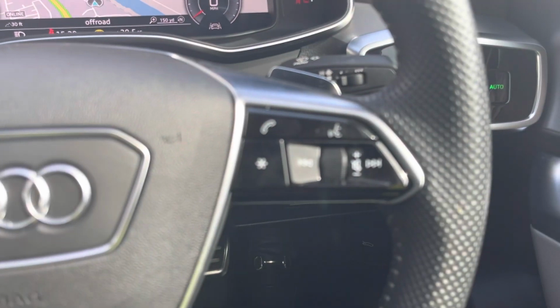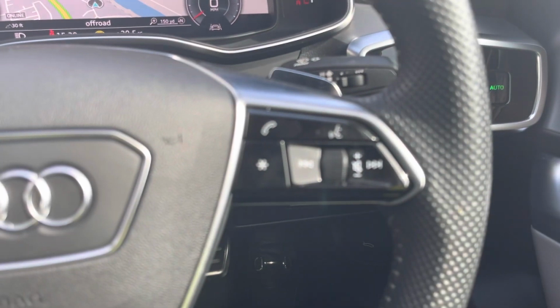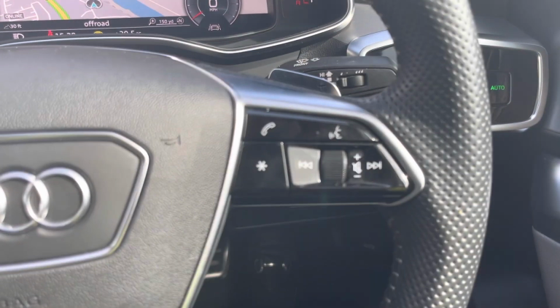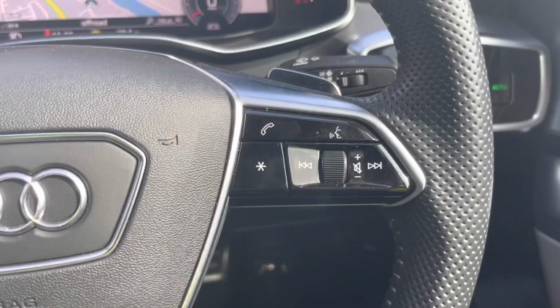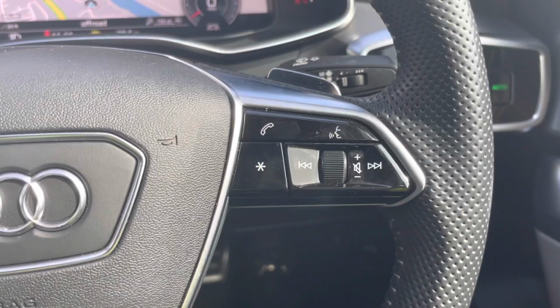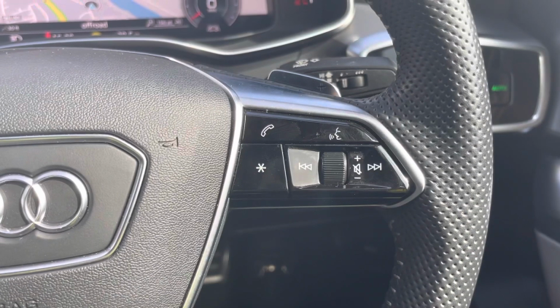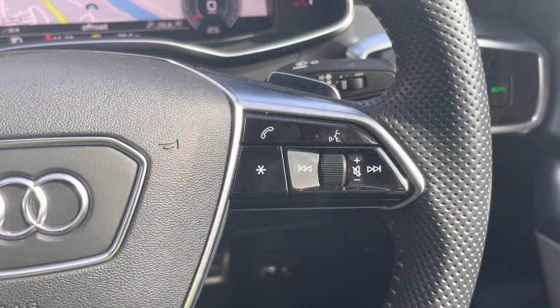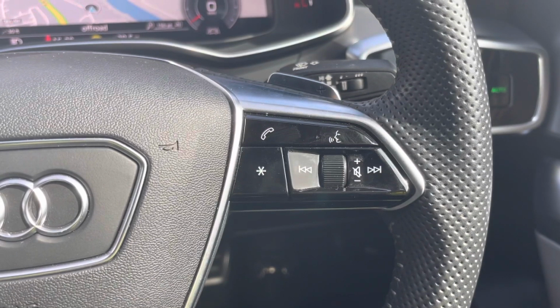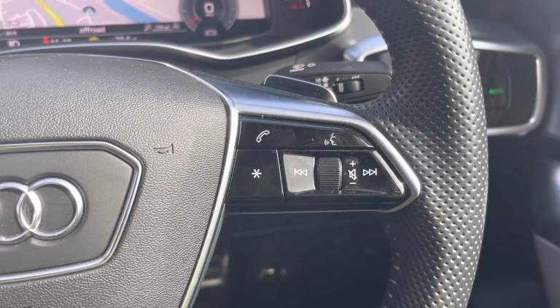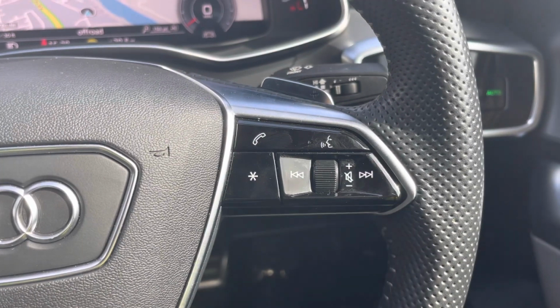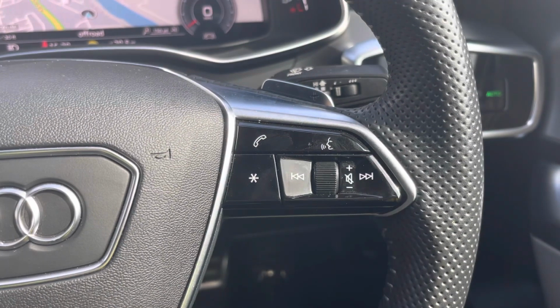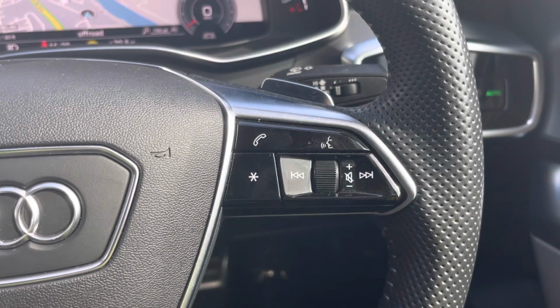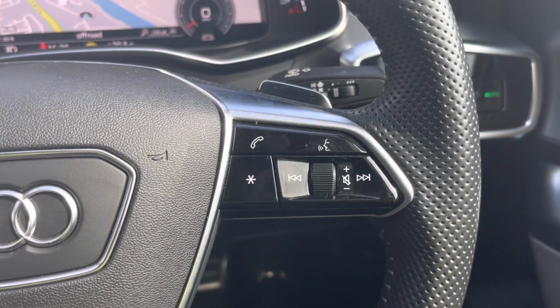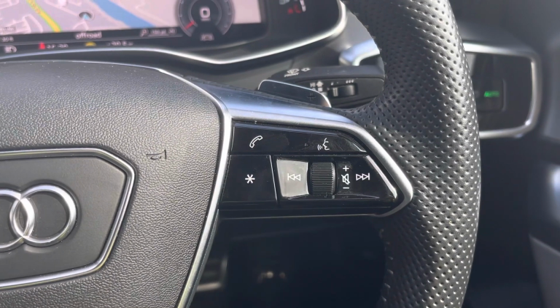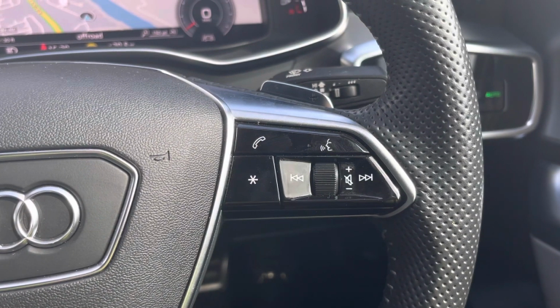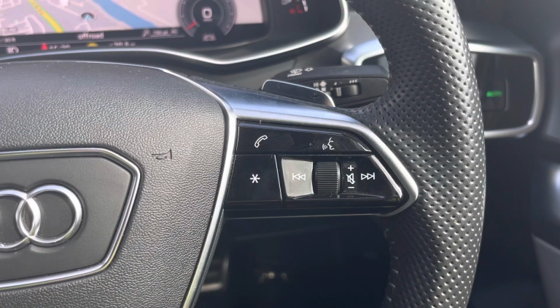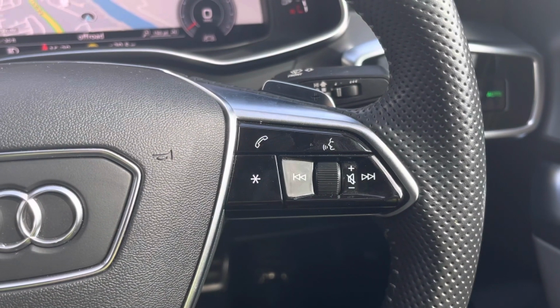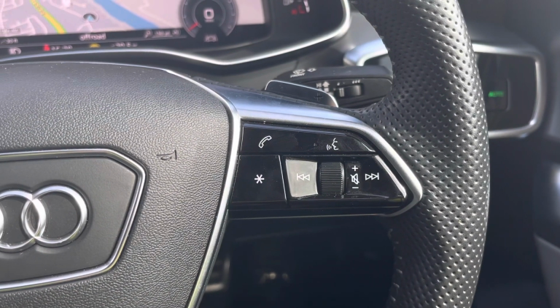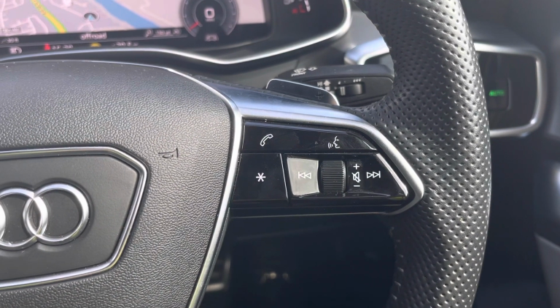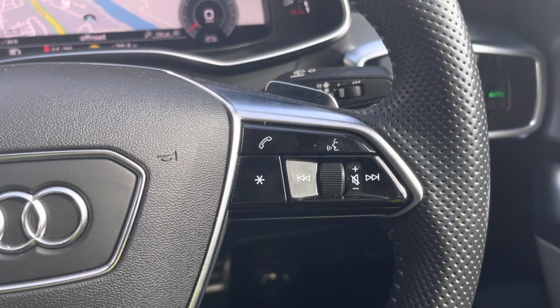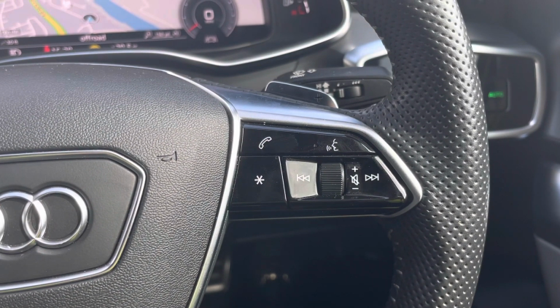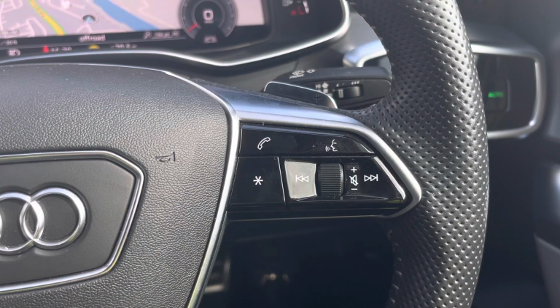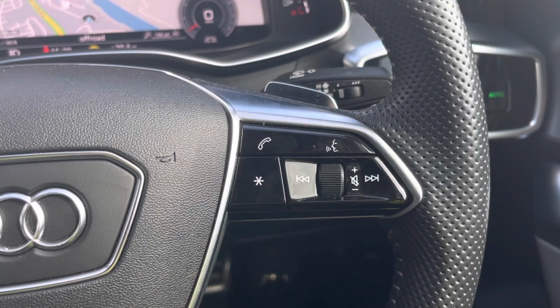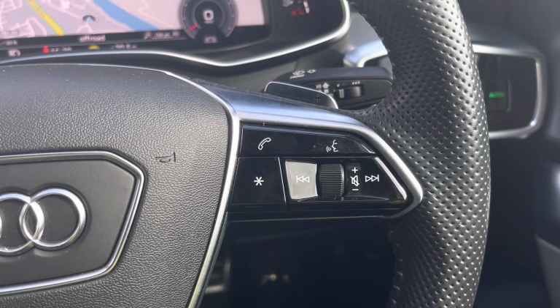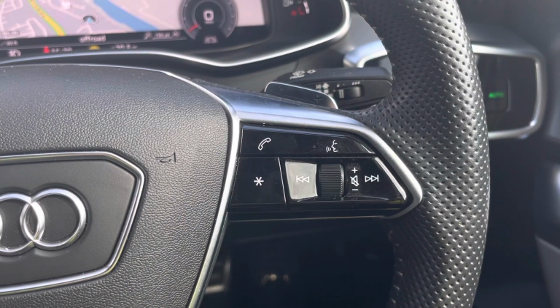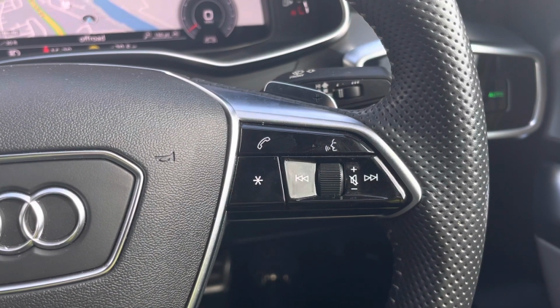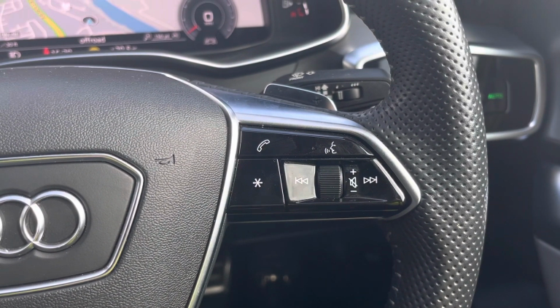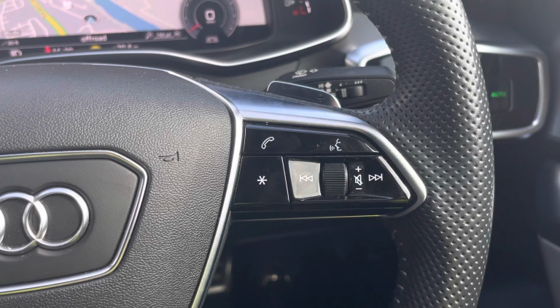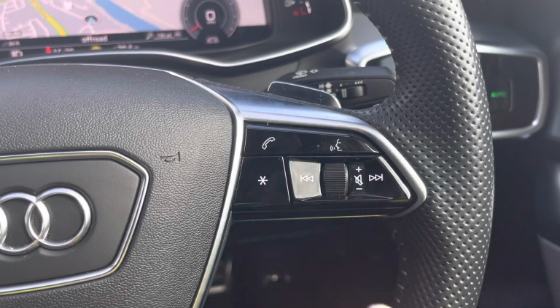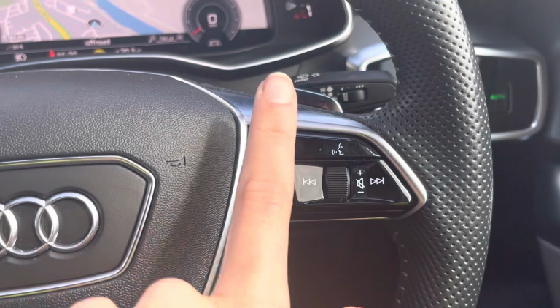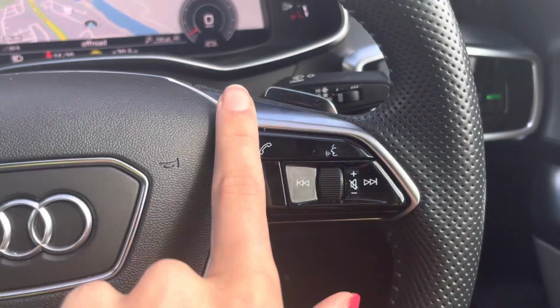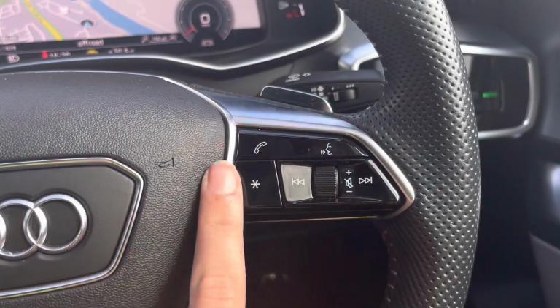On the right-hand side of the steering wheel, we have additional buttons which control voice control, for example.